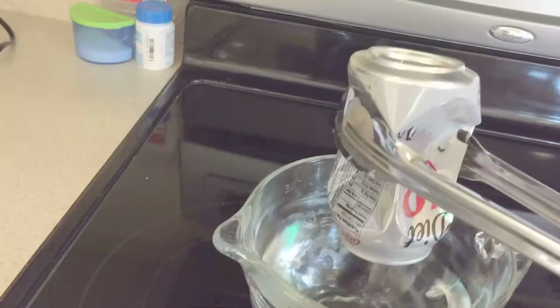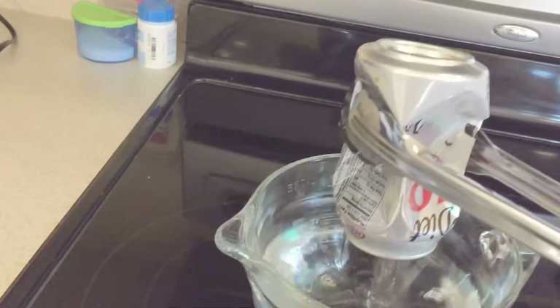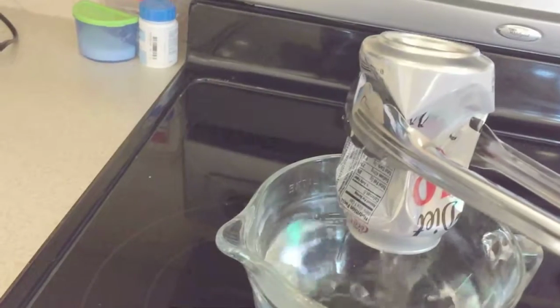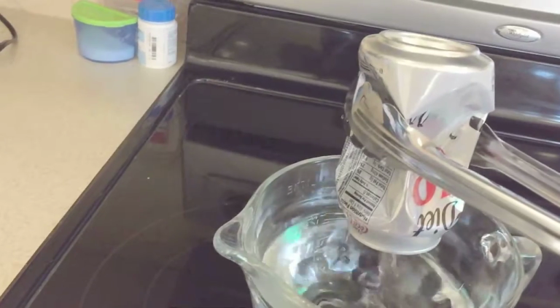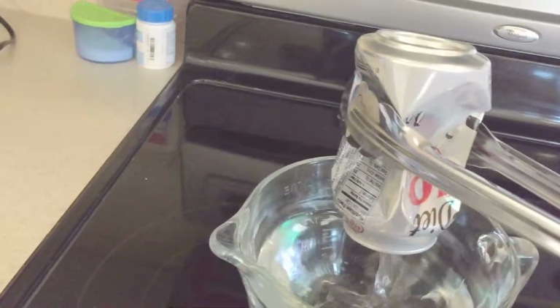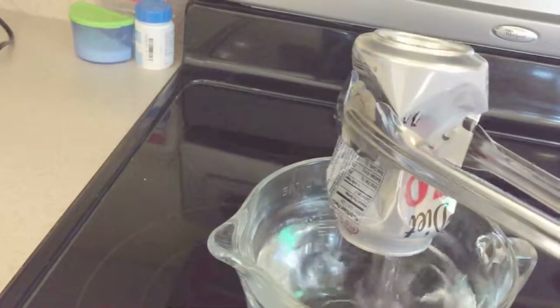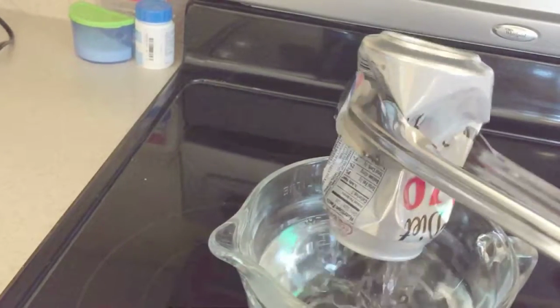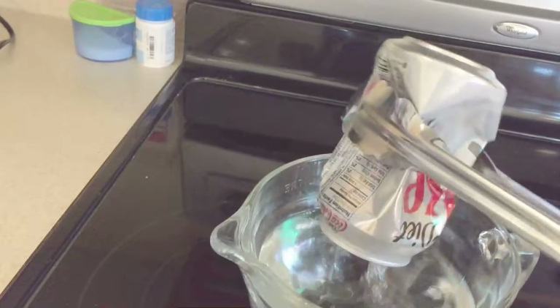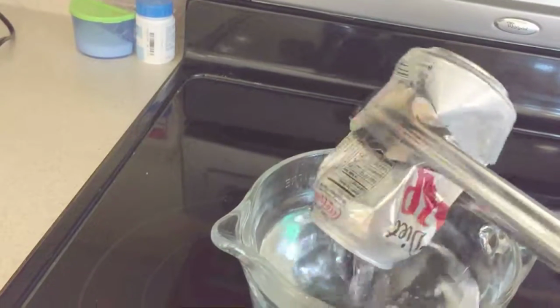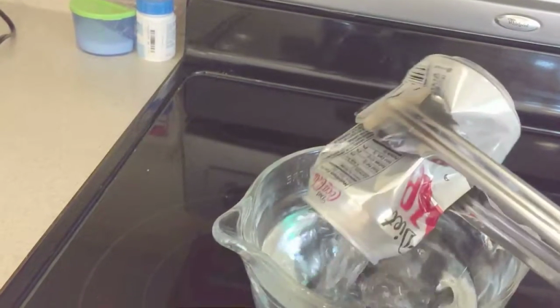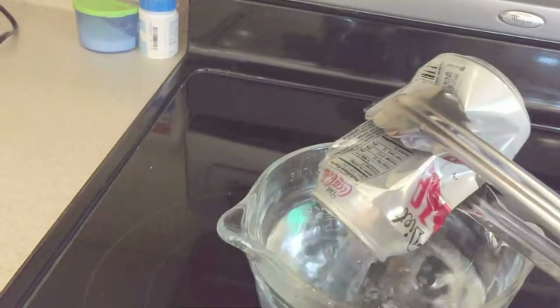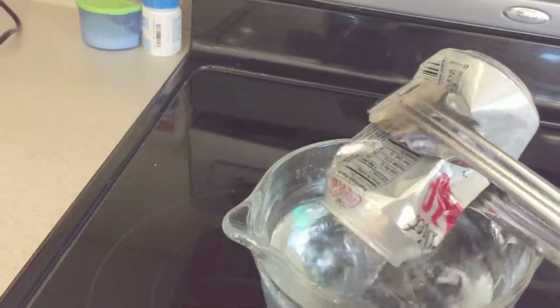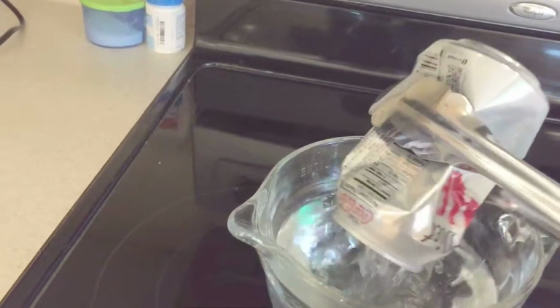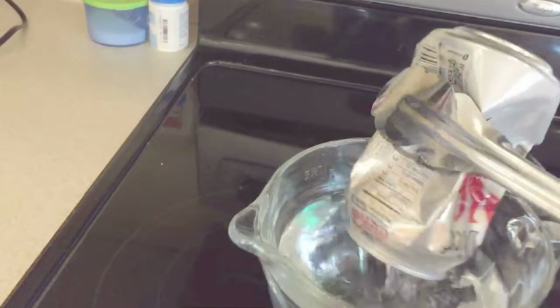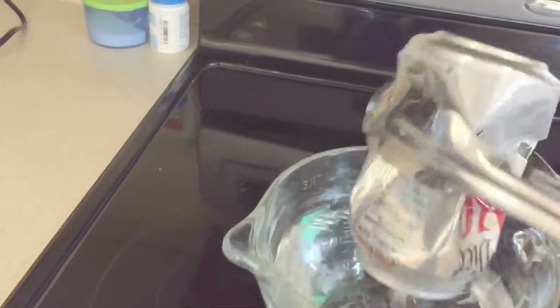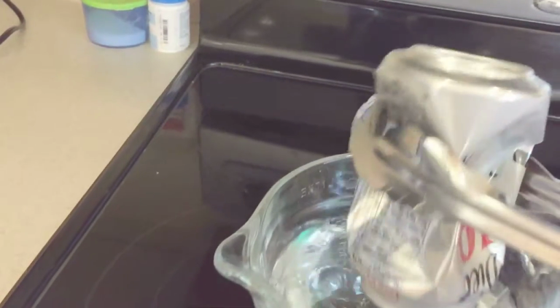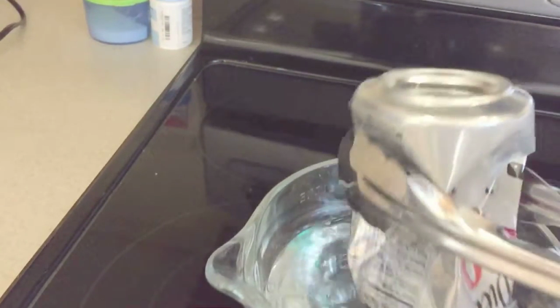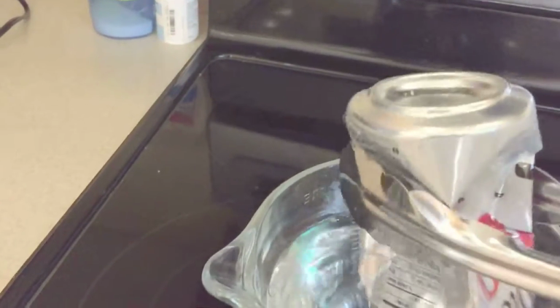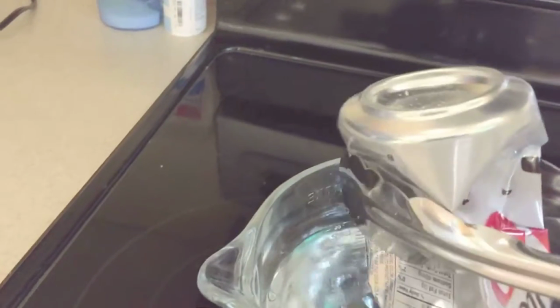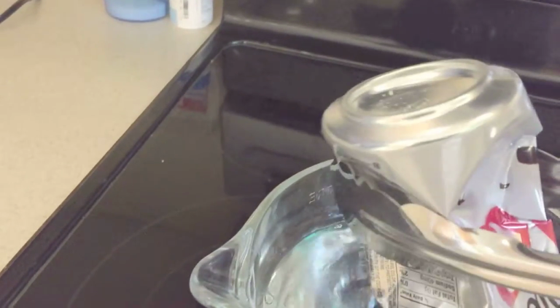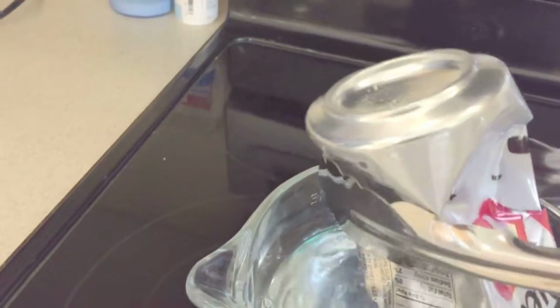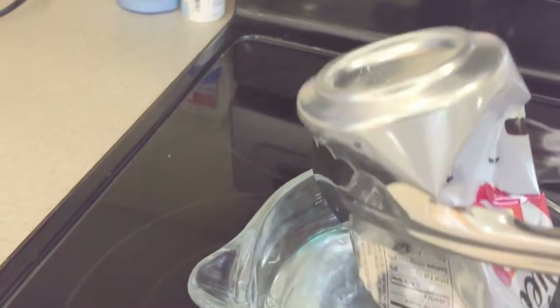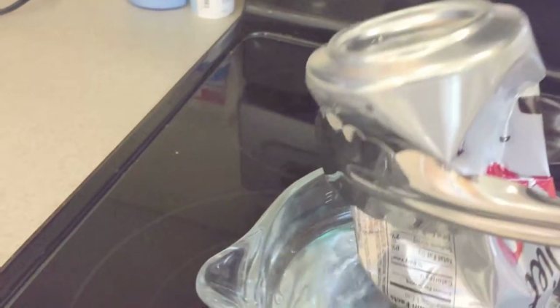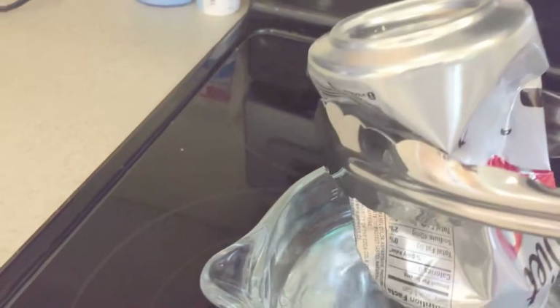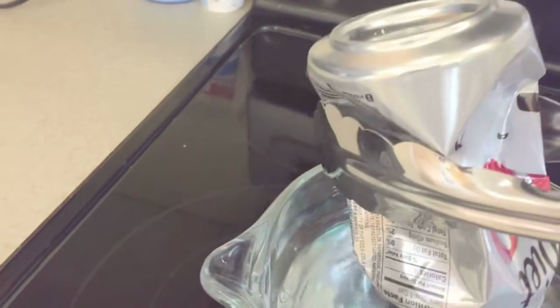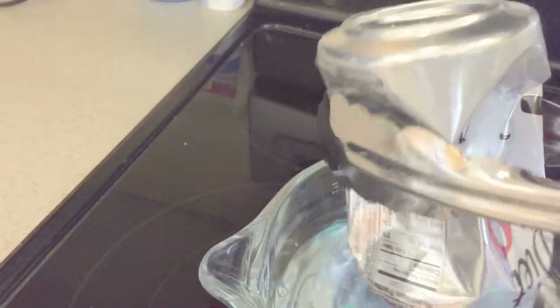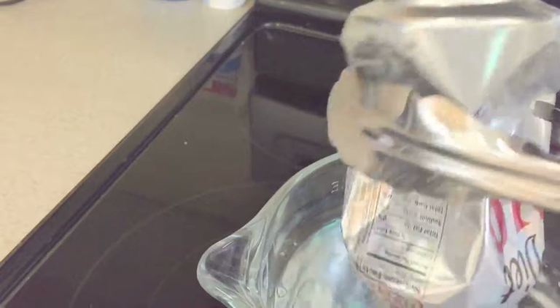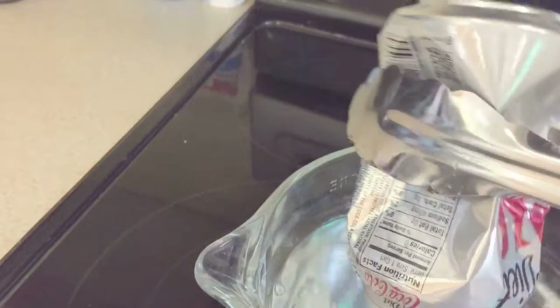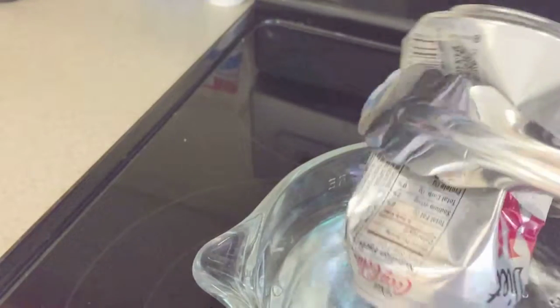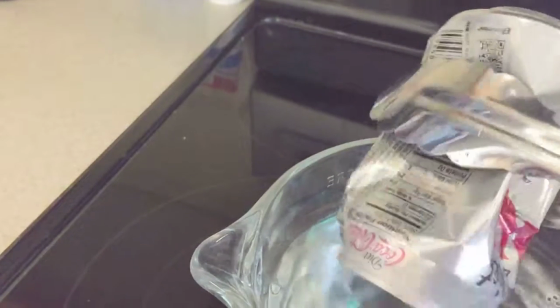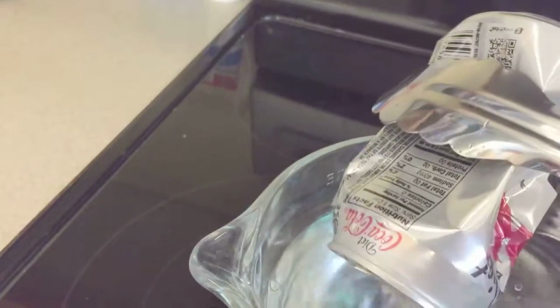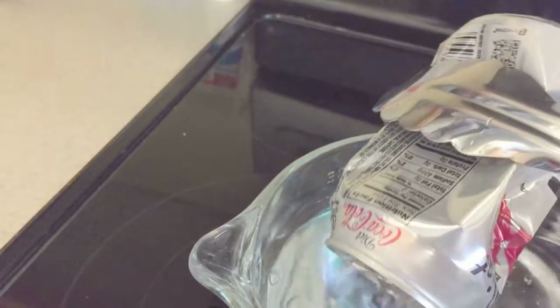And that's why science doesn't suck. In this case, it pushes — it pushes the water and the air back into the can.